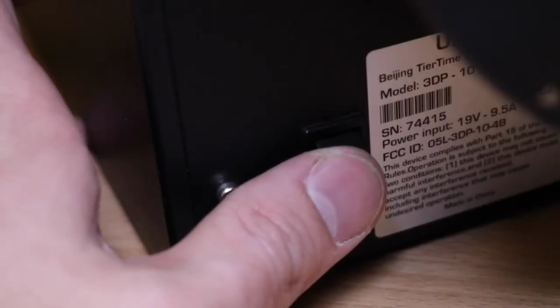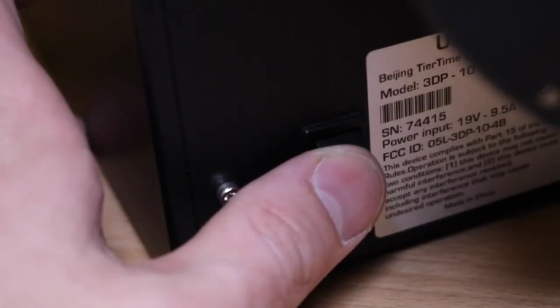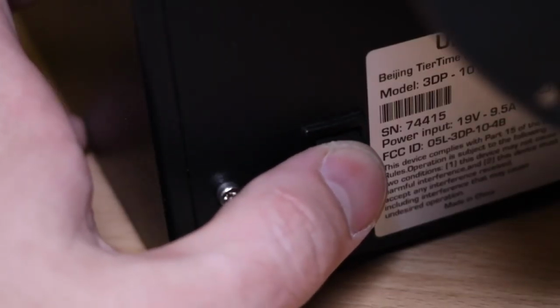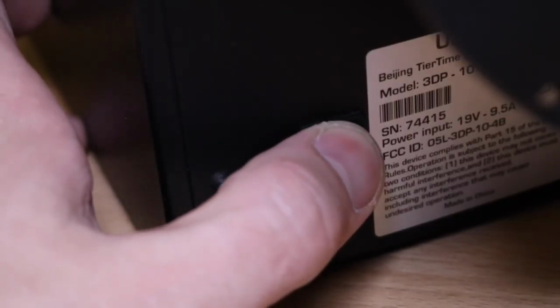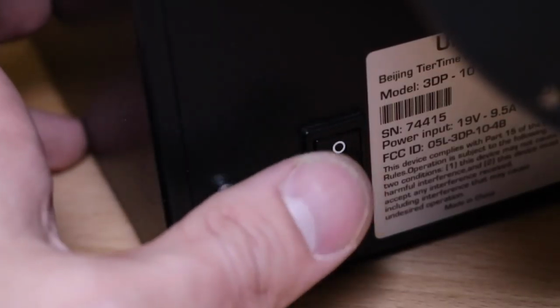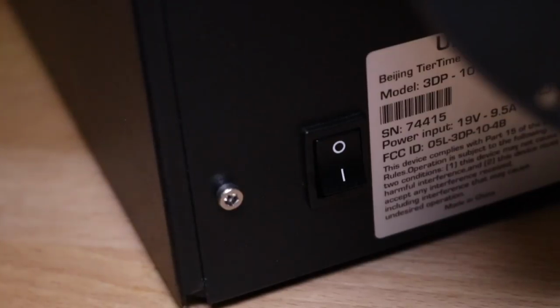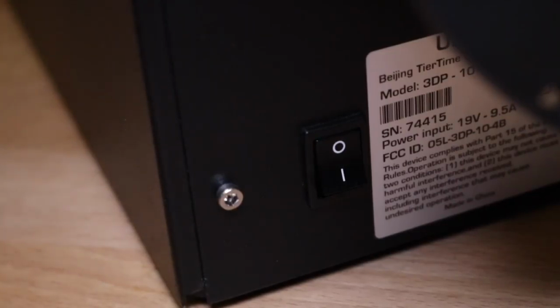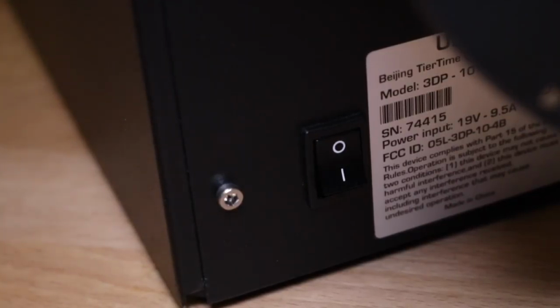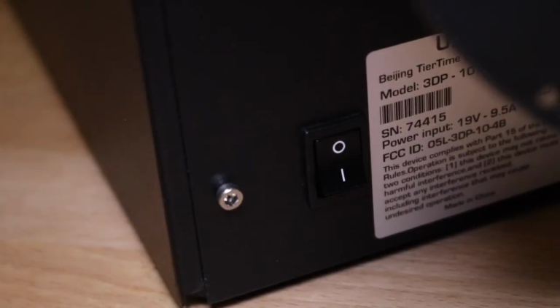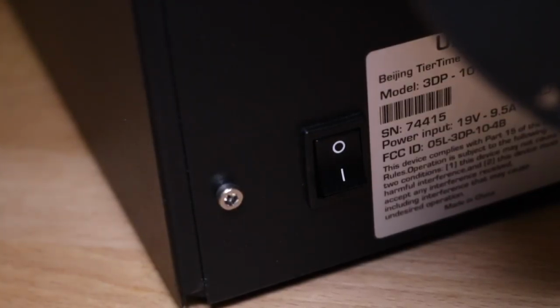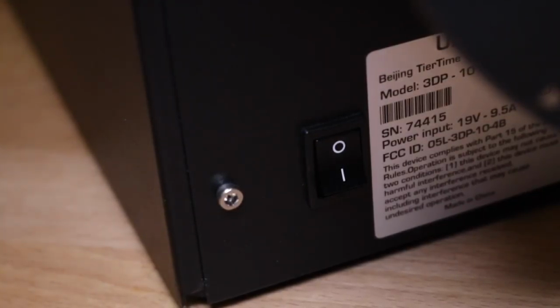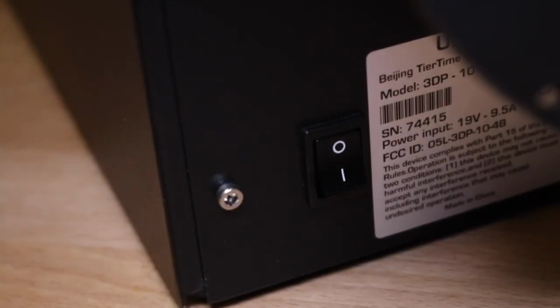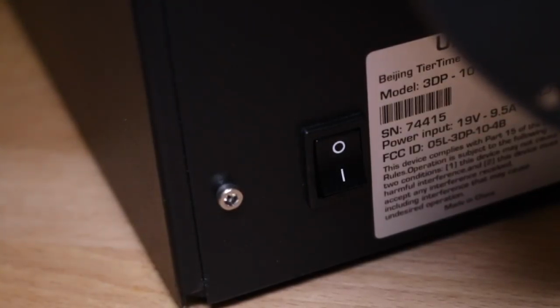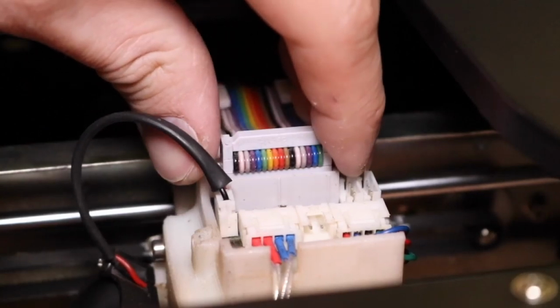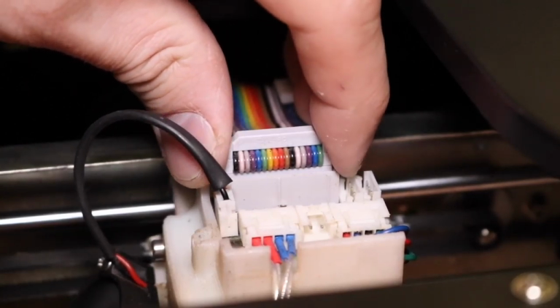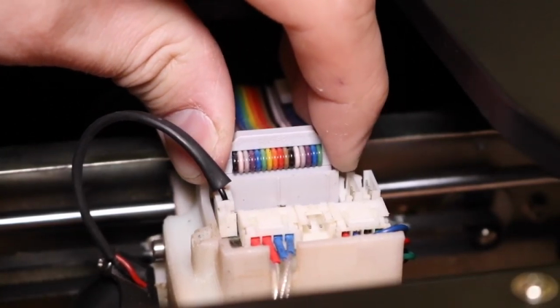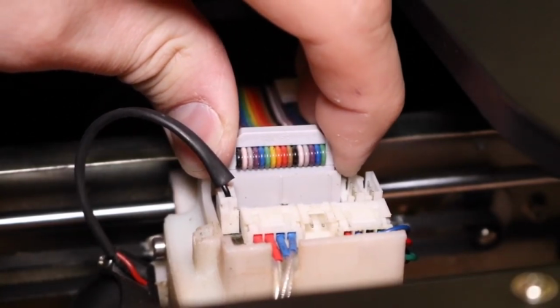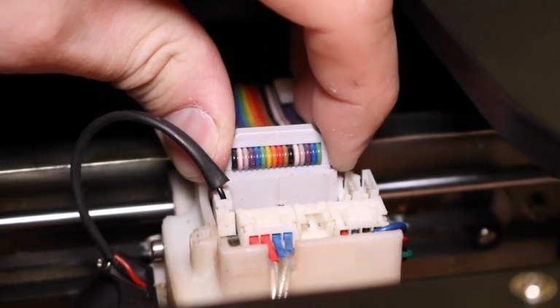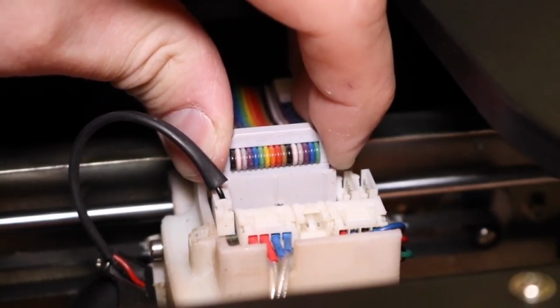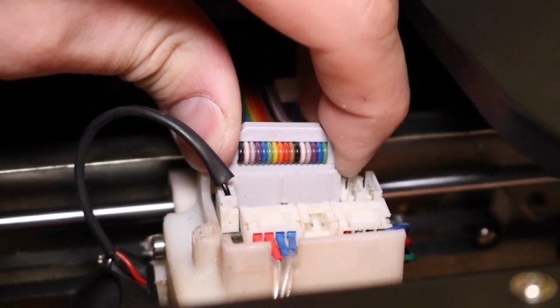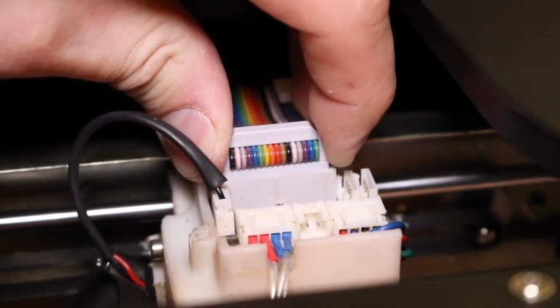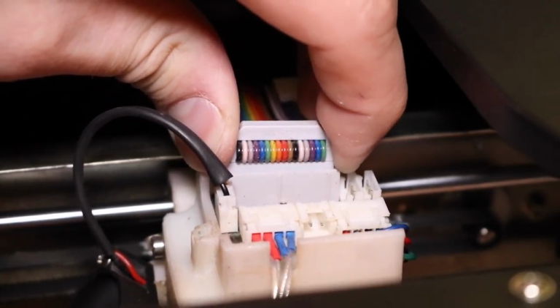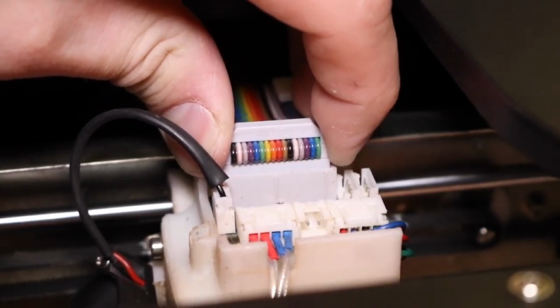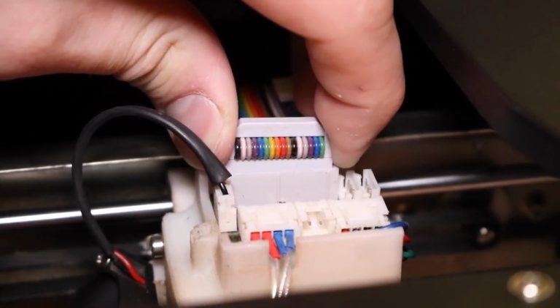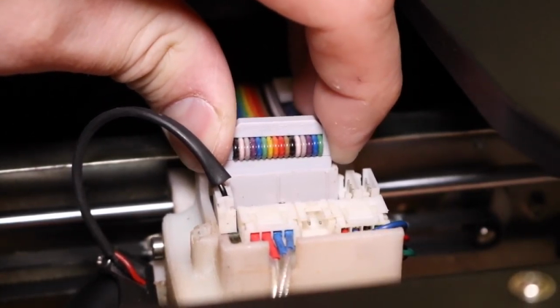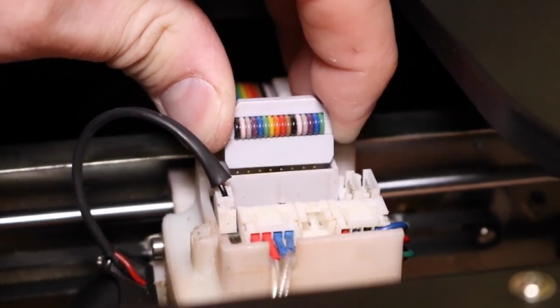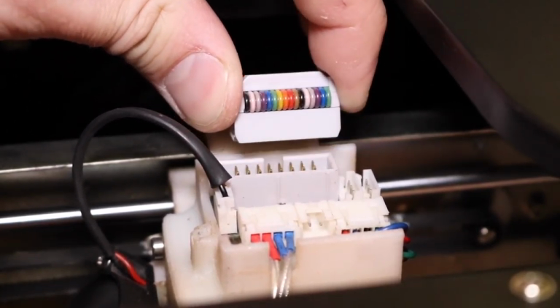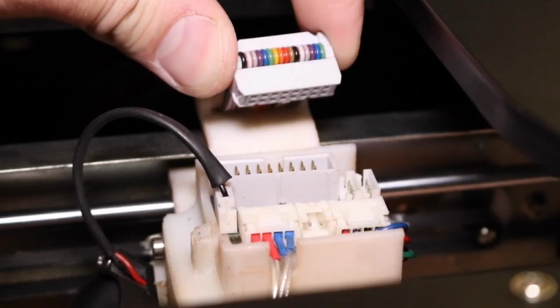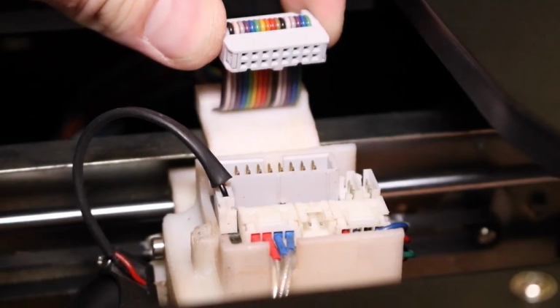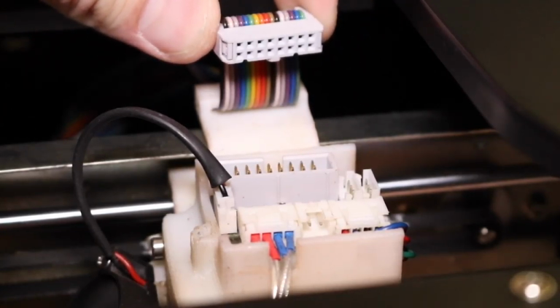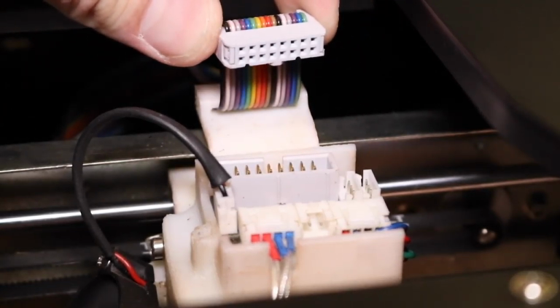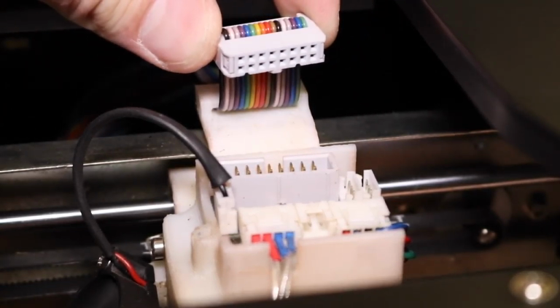Now turn off the printer. Gently remove the ribbon cable from the extruder, being careful not to pull it too sharply.